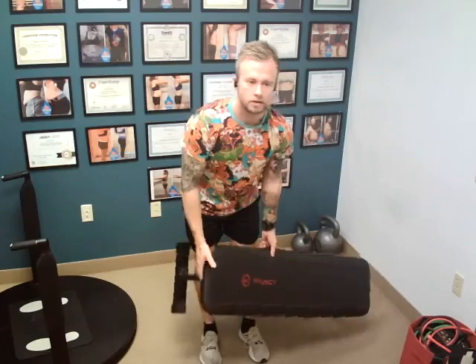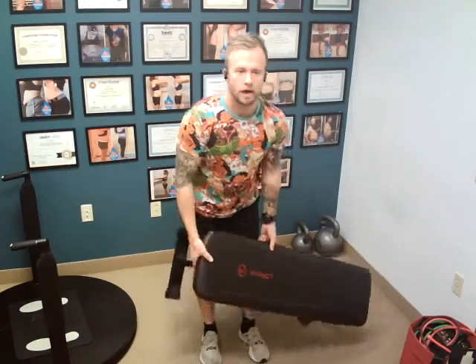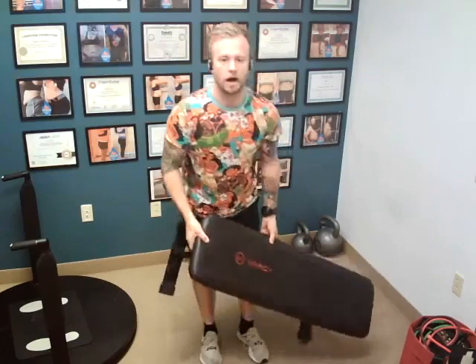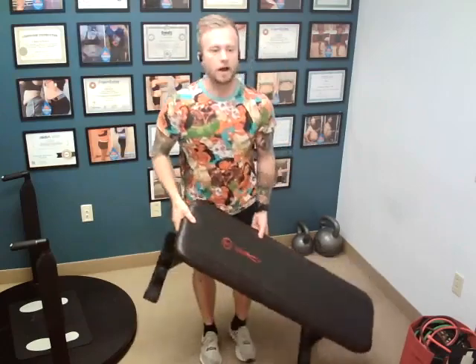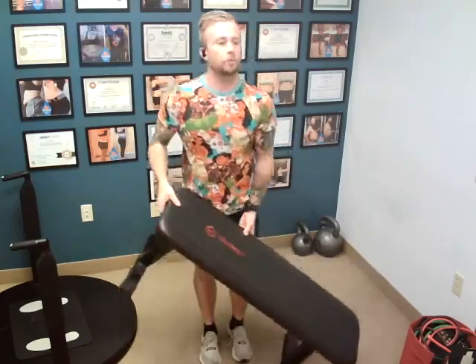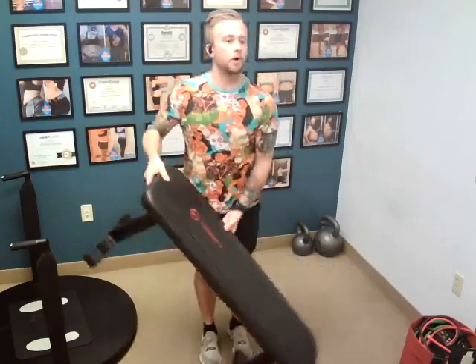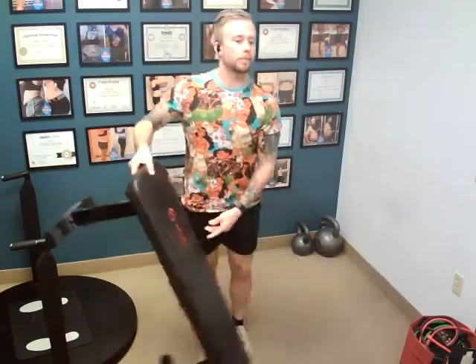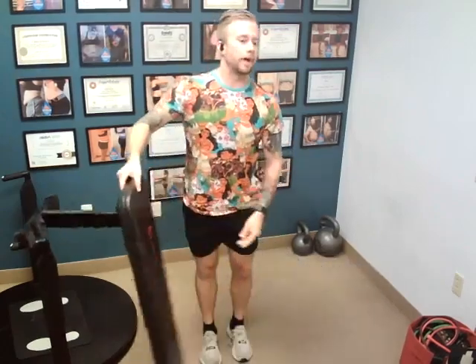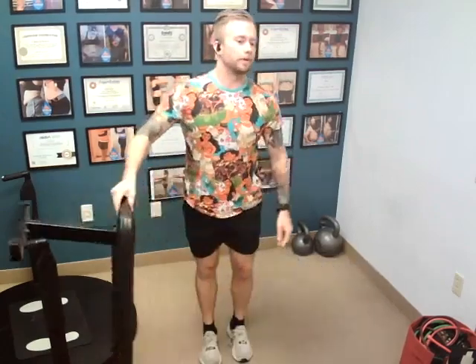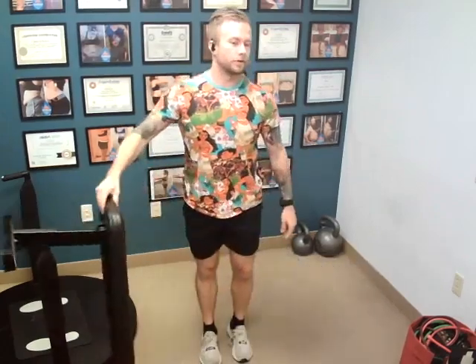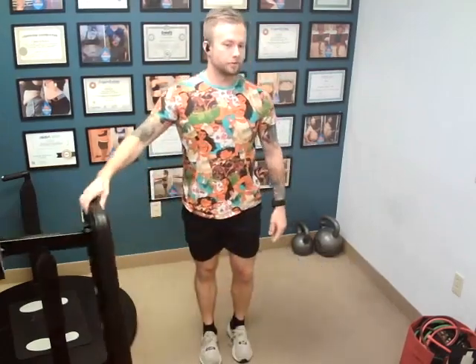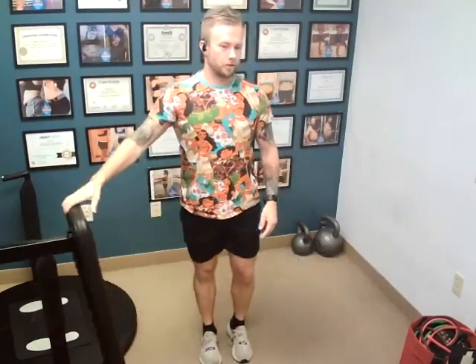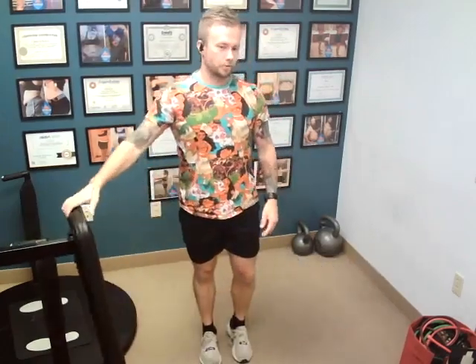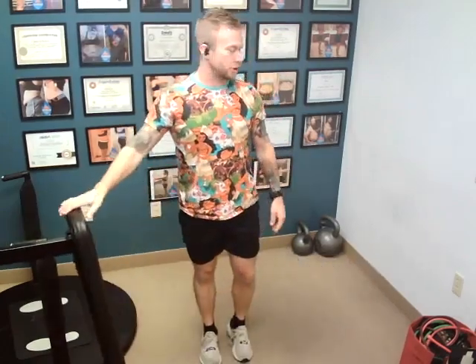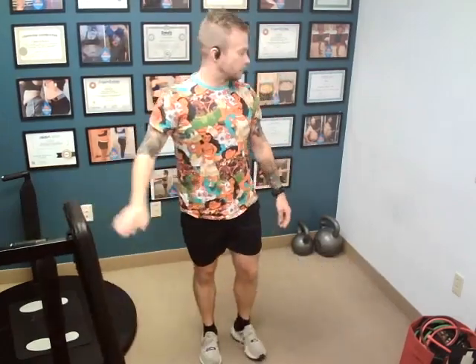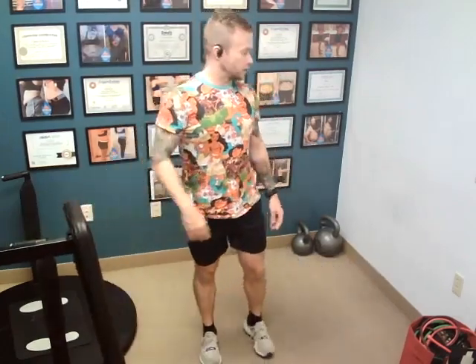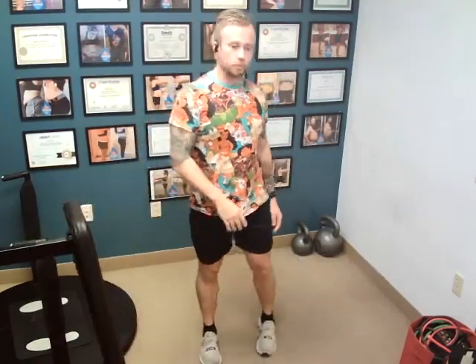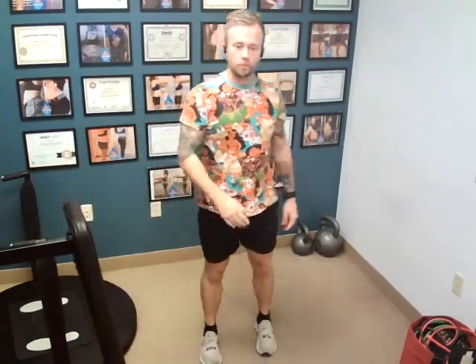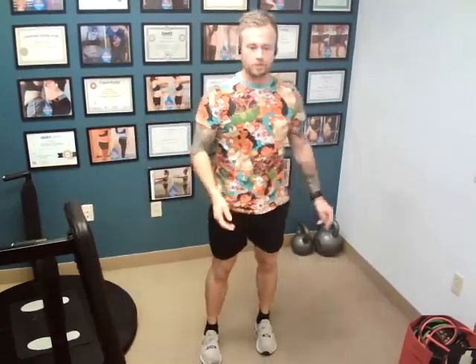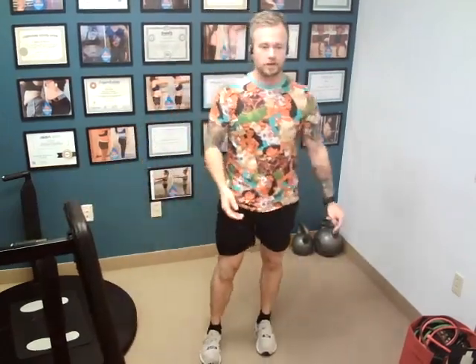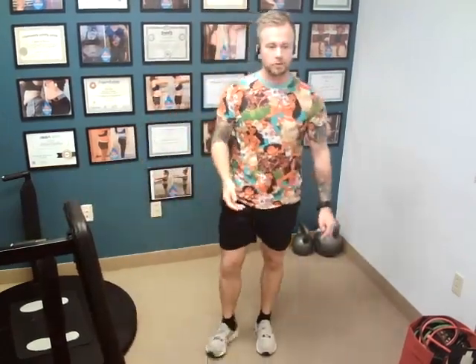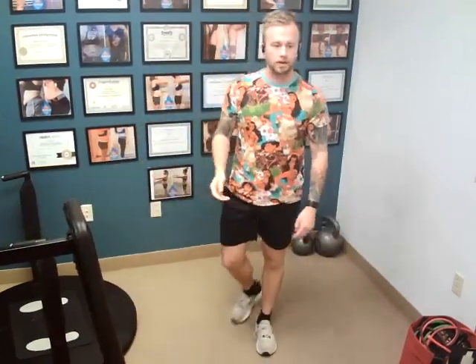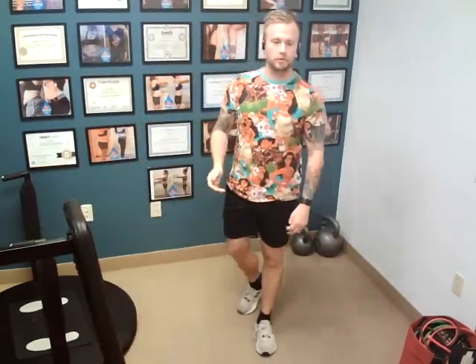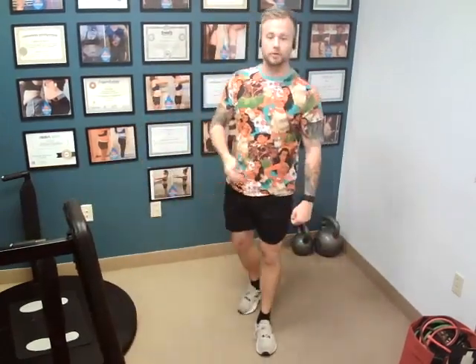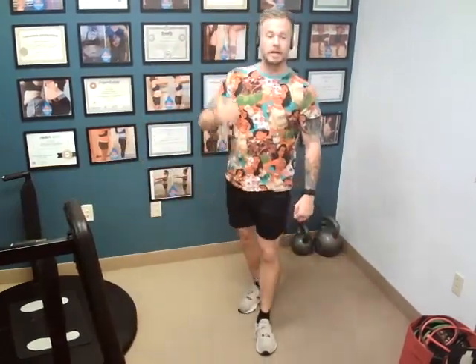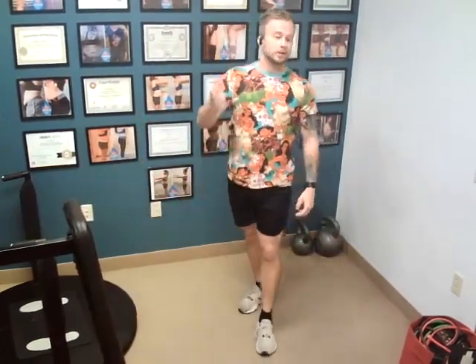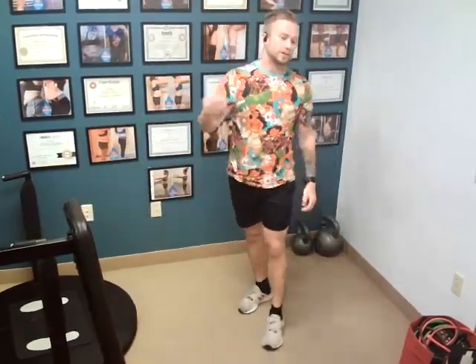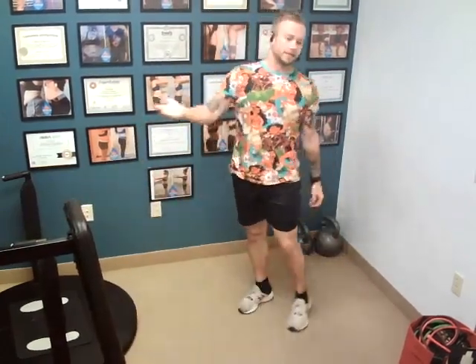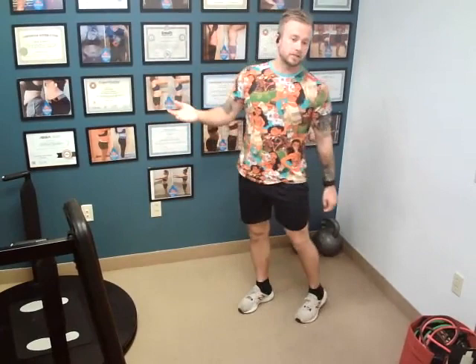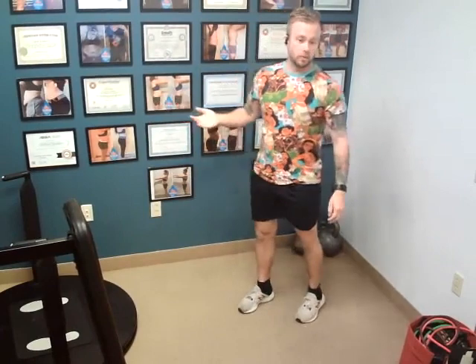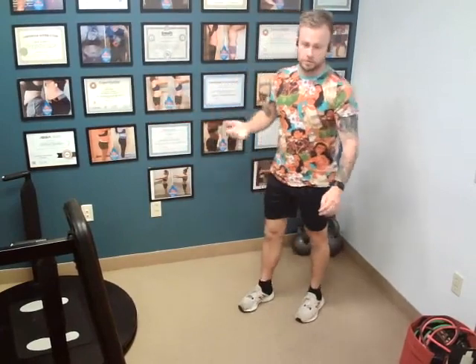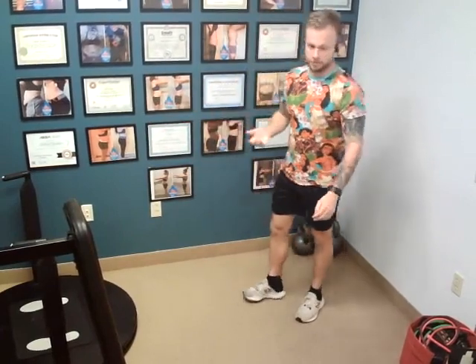I hope you are prepared for the most challenging exercise you'll ever do. Just kidding, this is a wall sit.